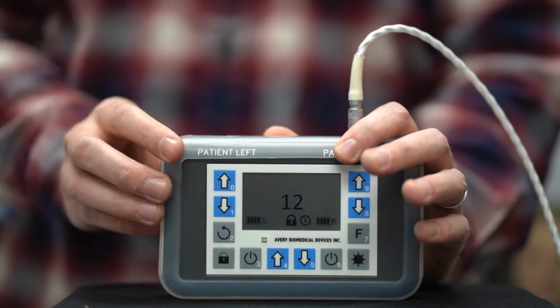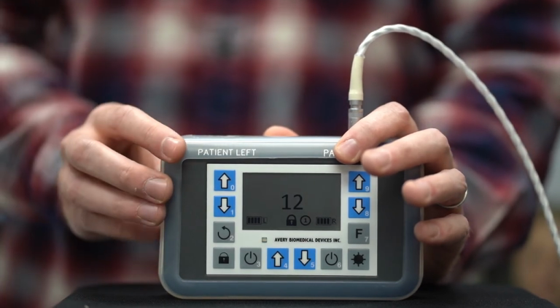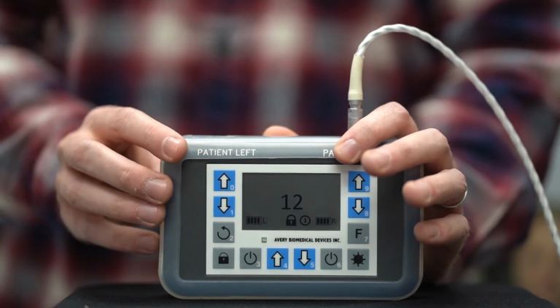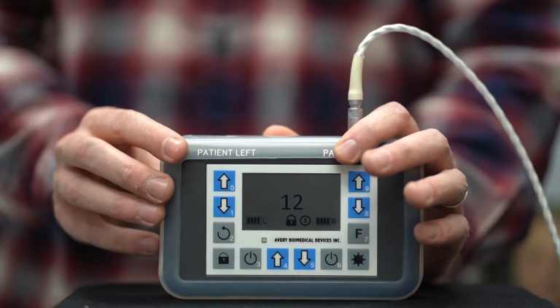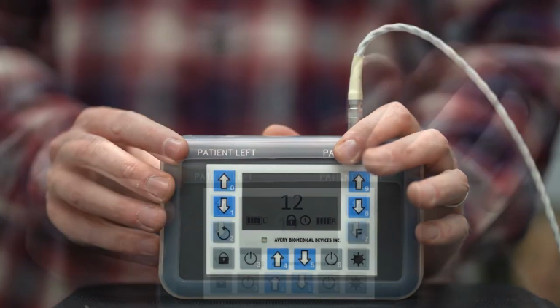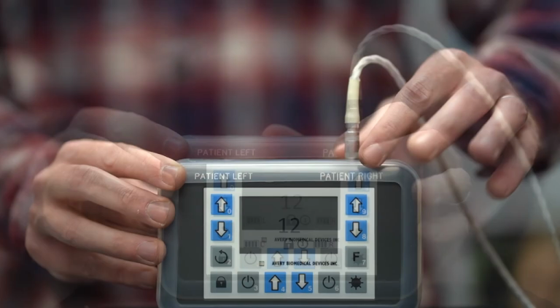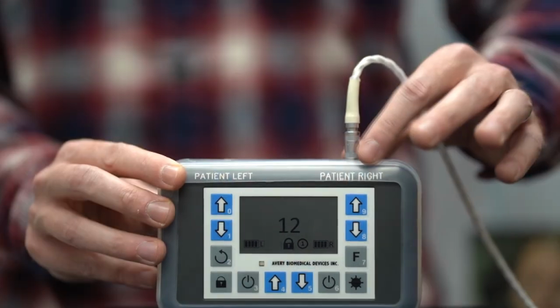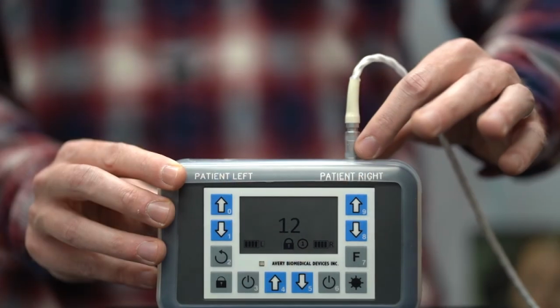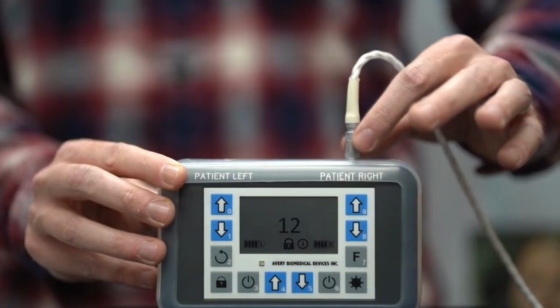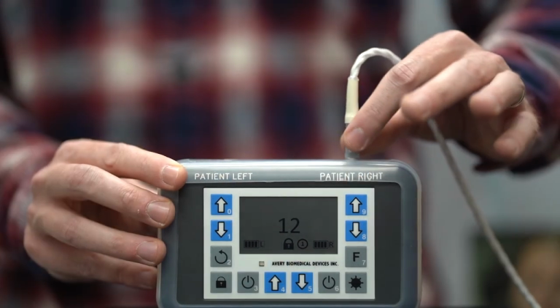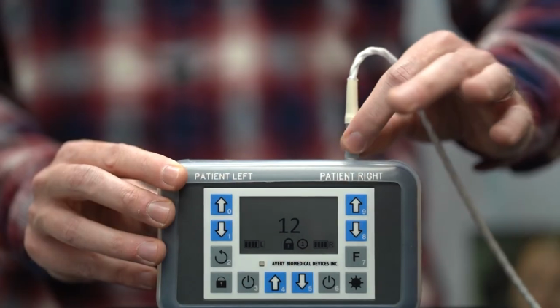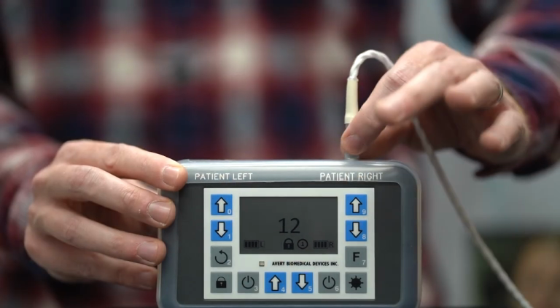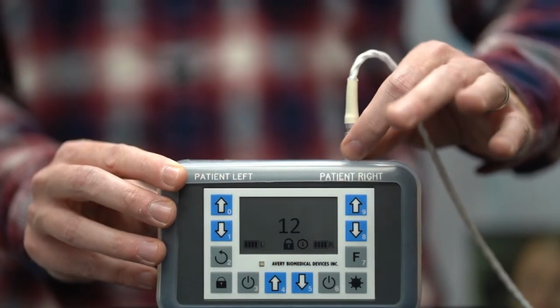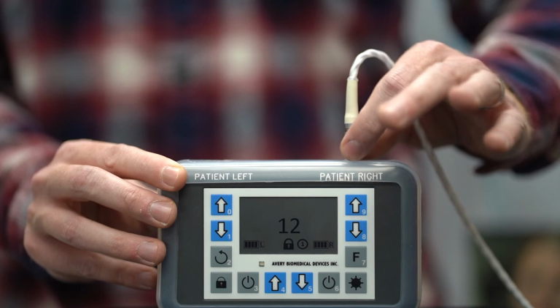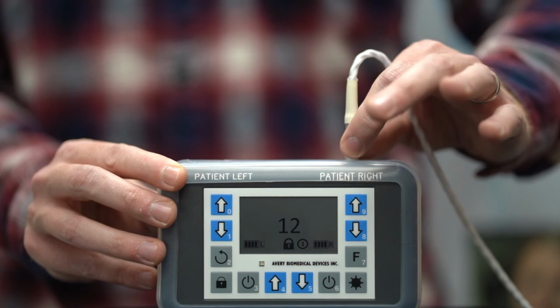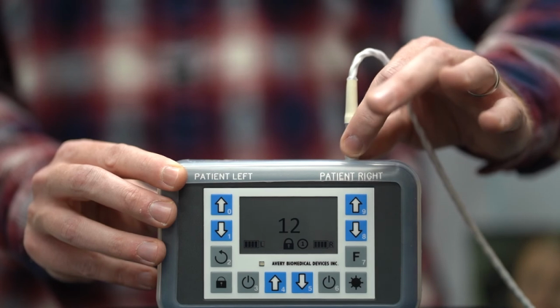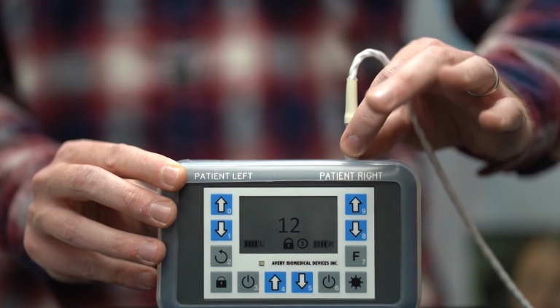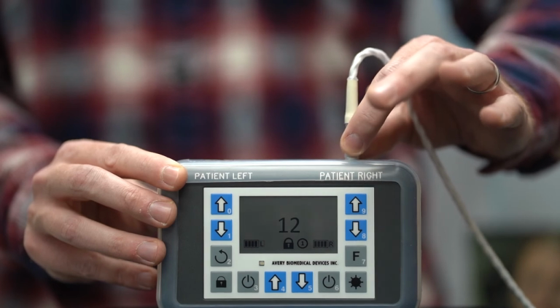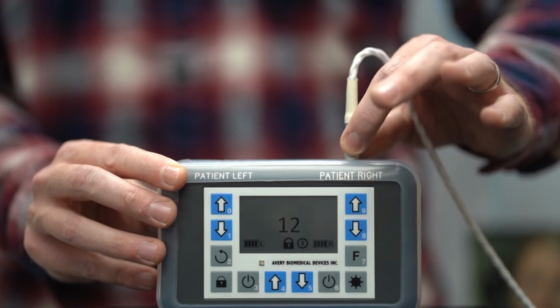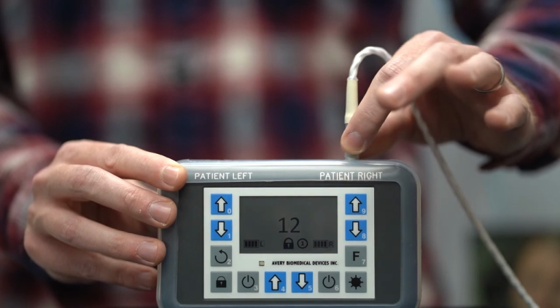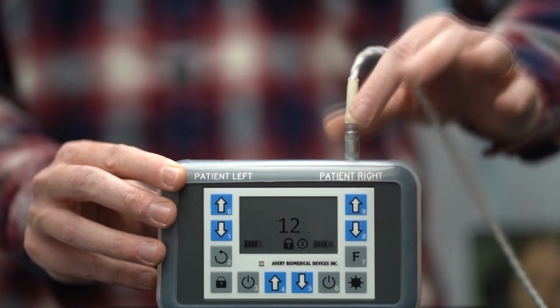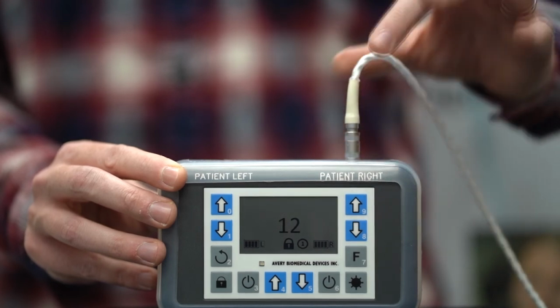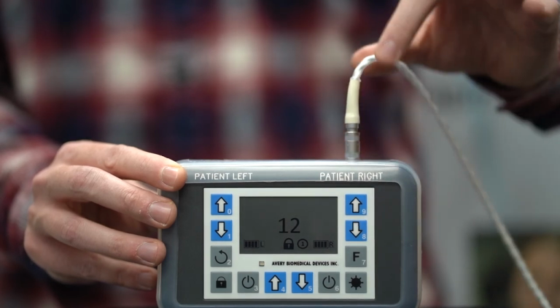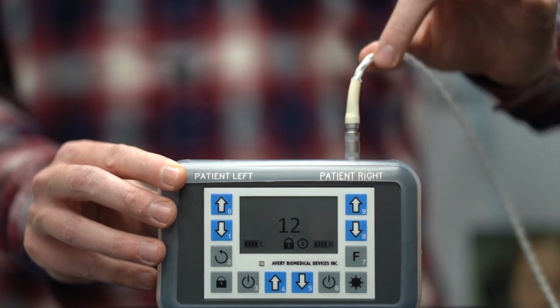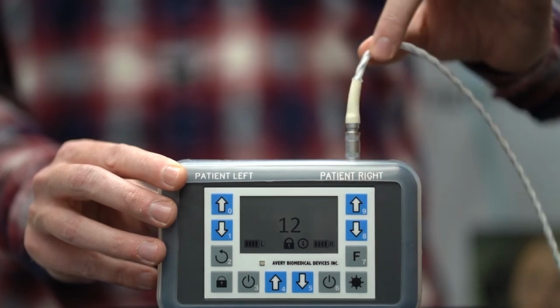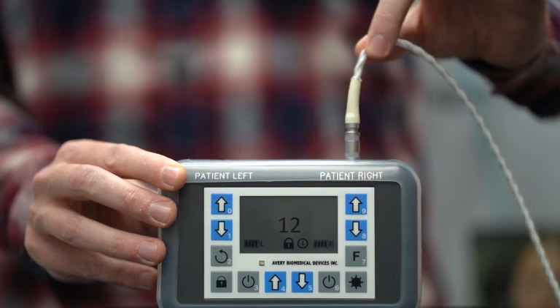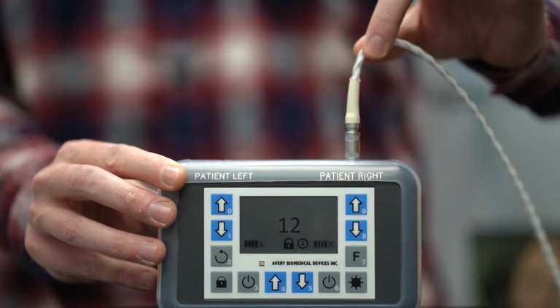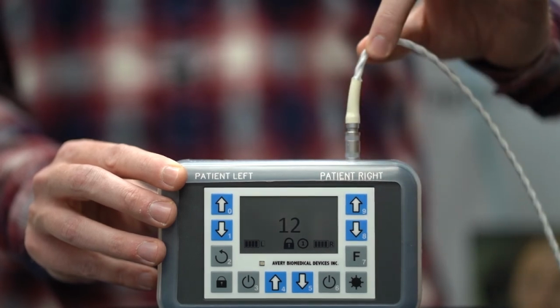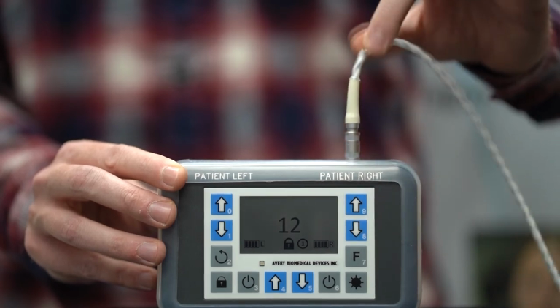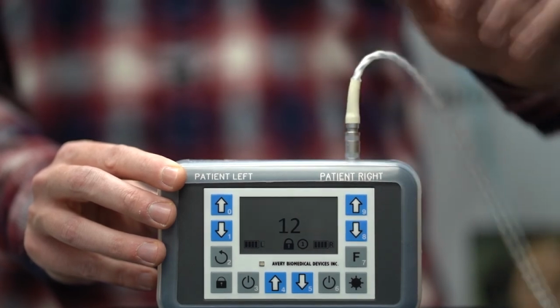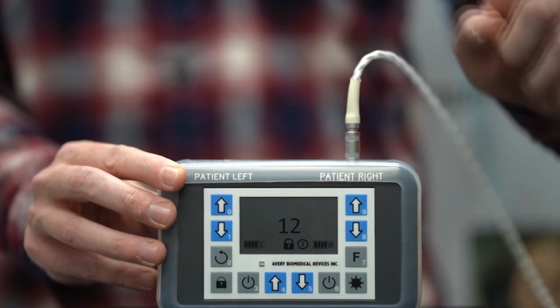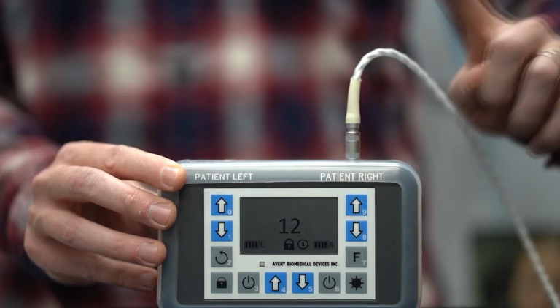Do not pull on the wire or its rubber covering, and do not twist it or force it to disconnect.